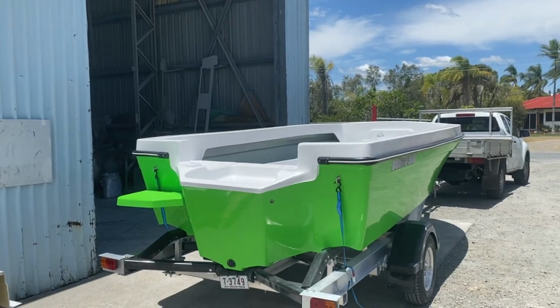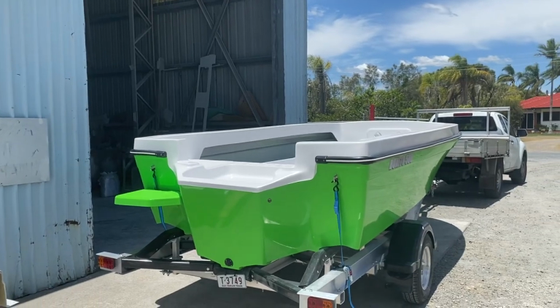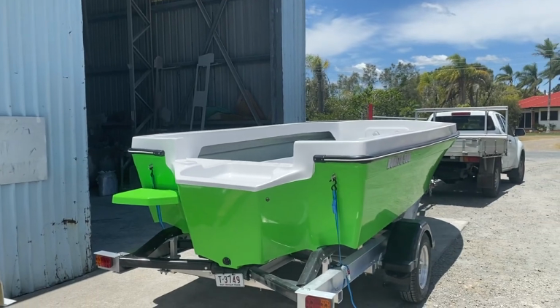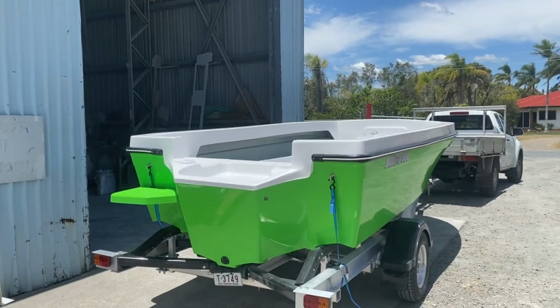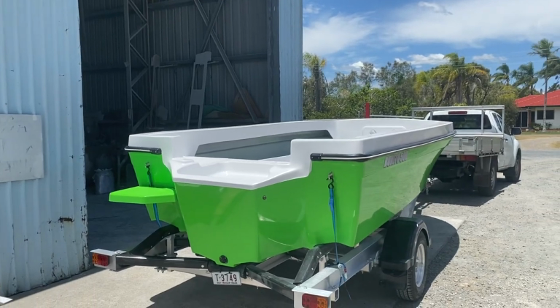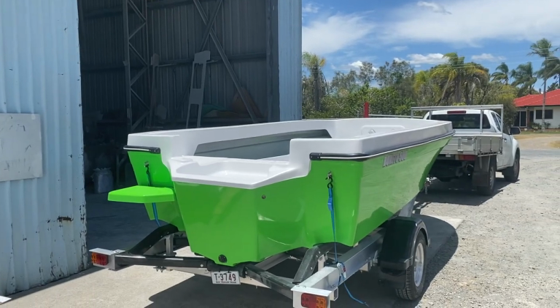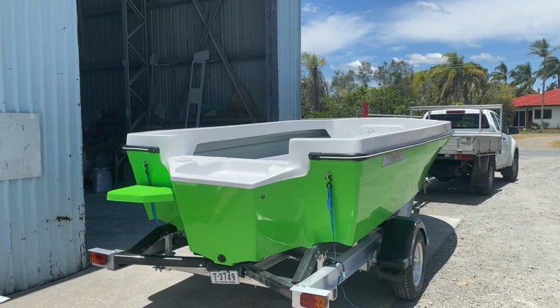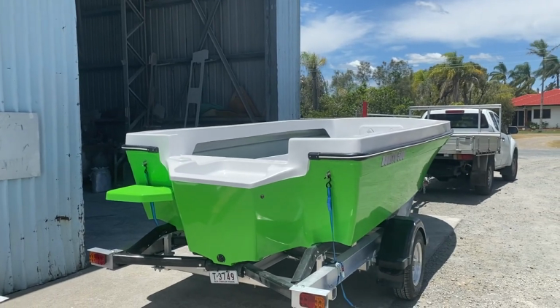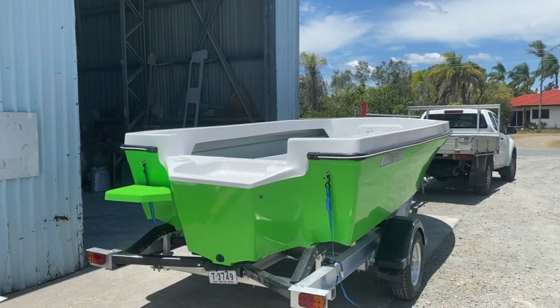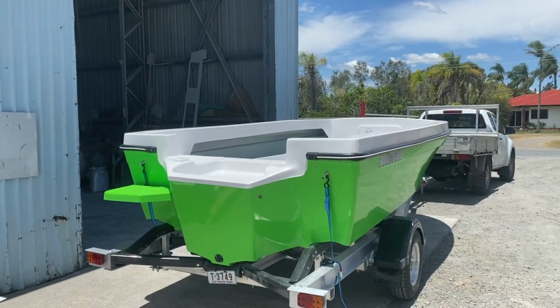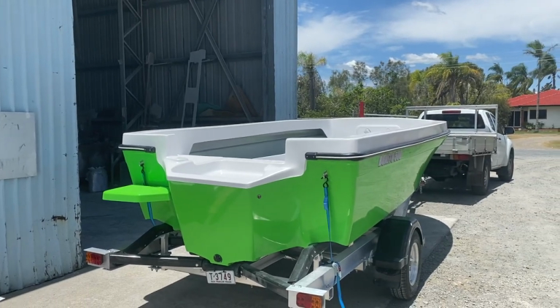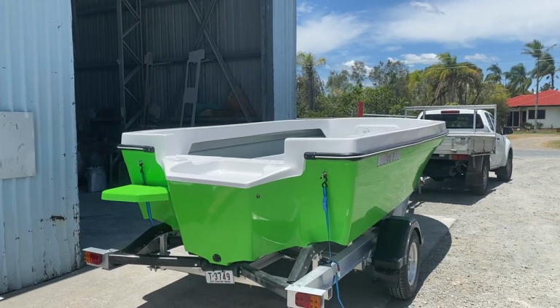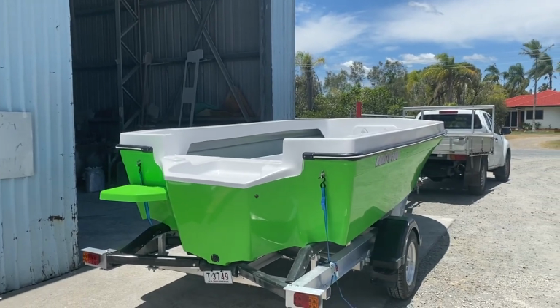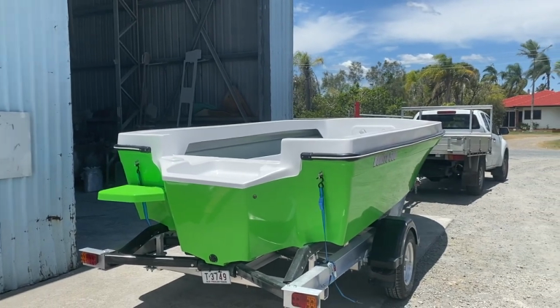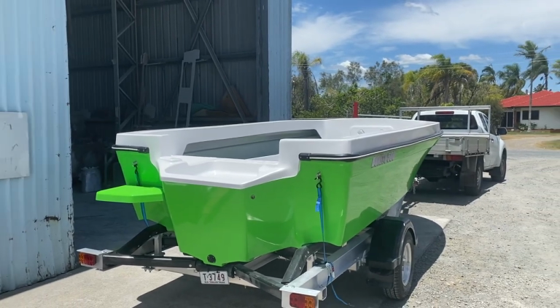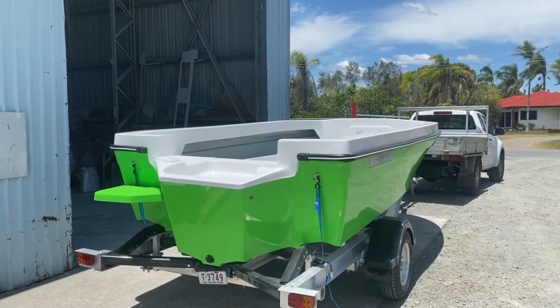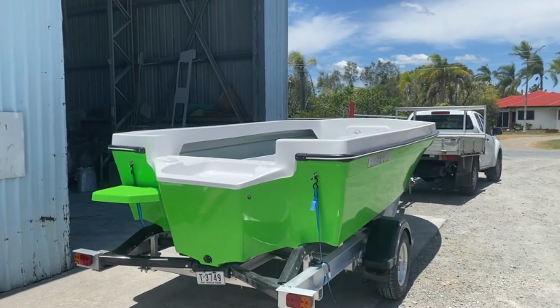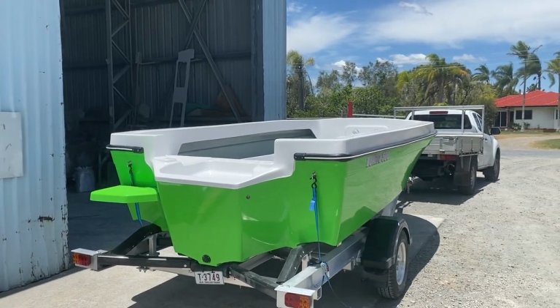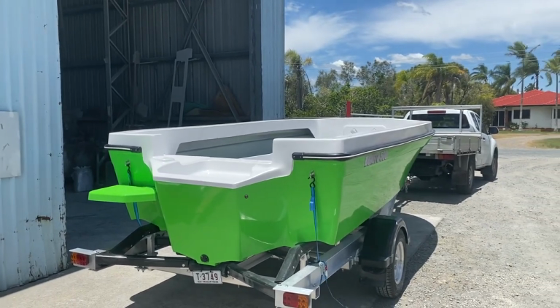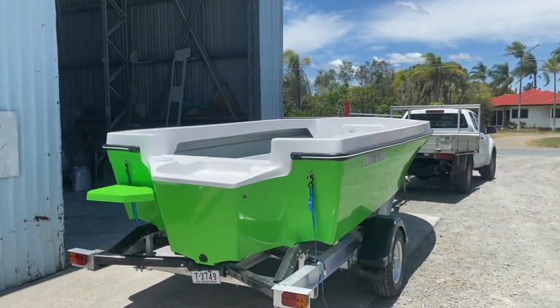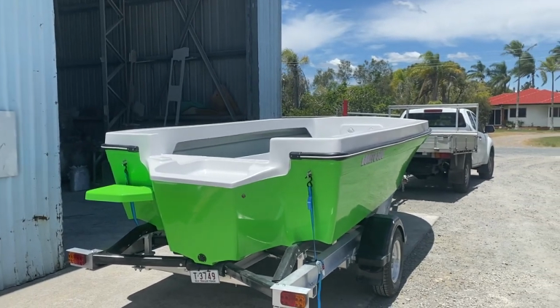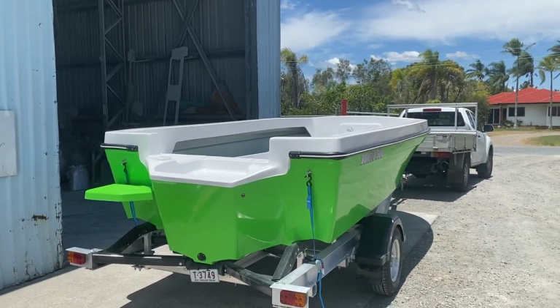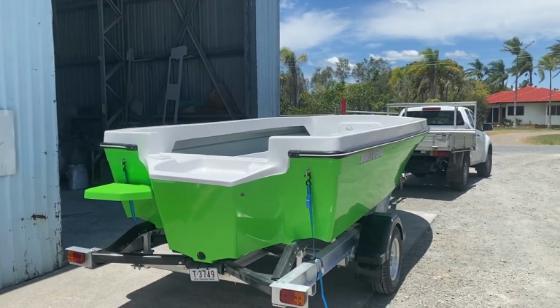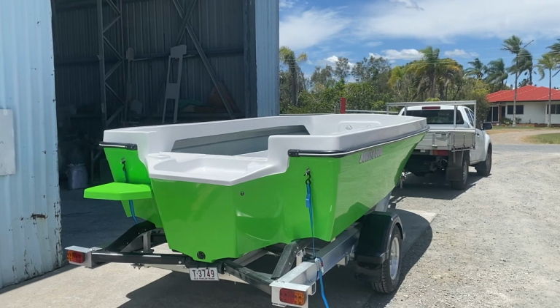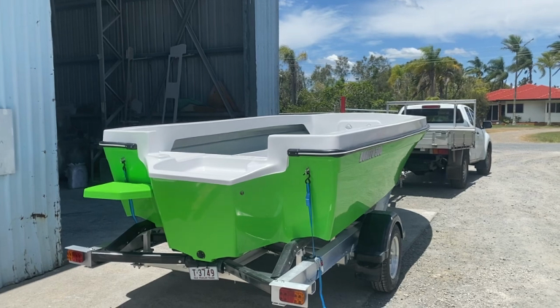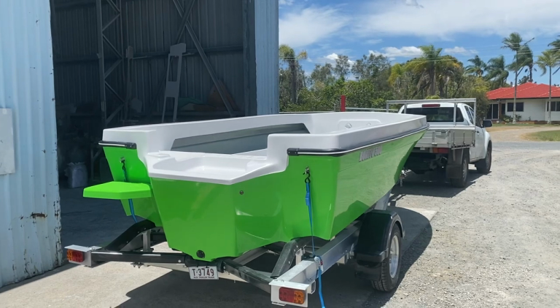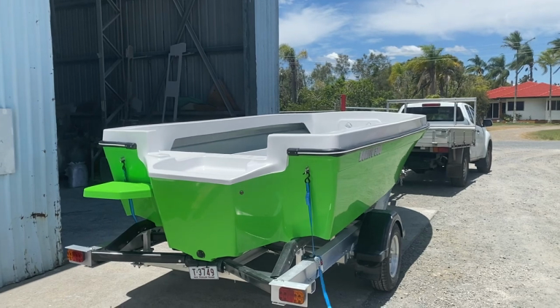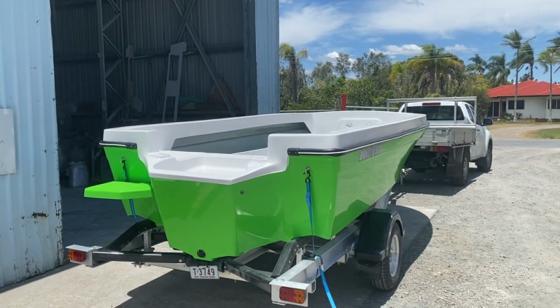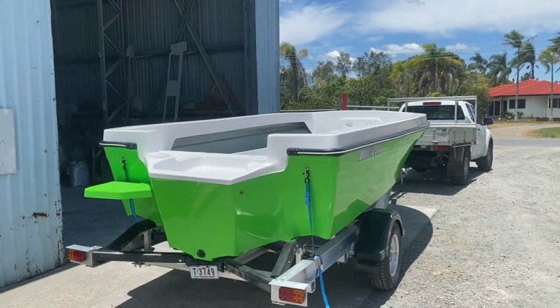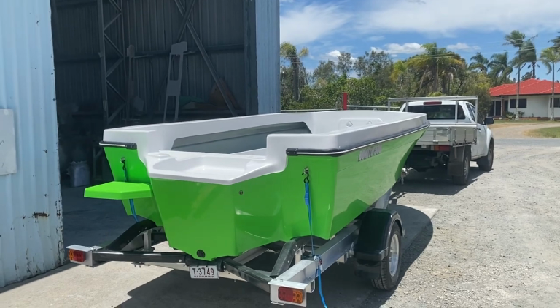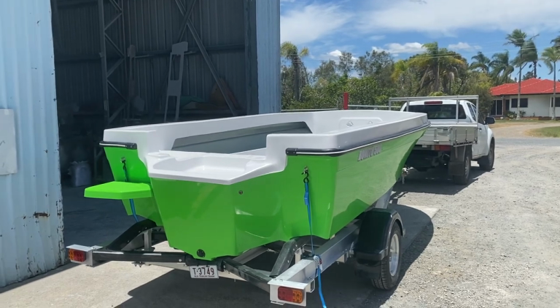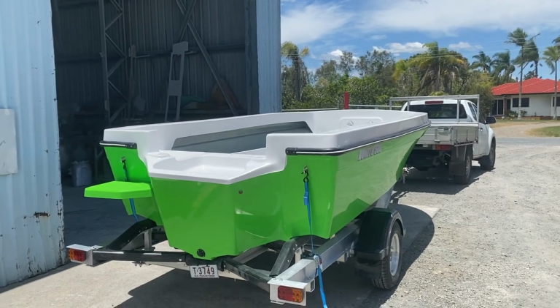Good day everyone, Adam here from Benito Boats. Sorry for the wind noise — it's a bit windy today just at the factory.